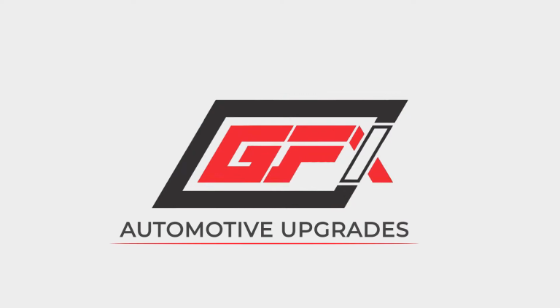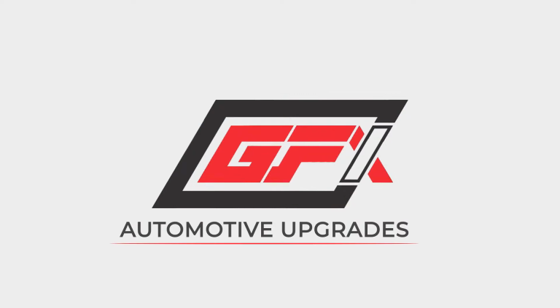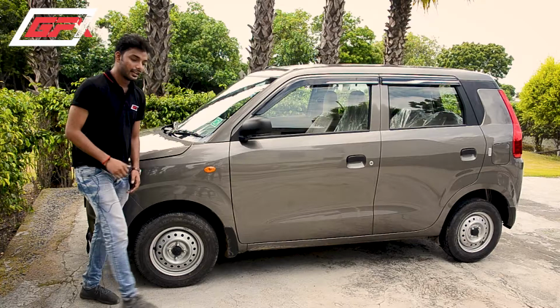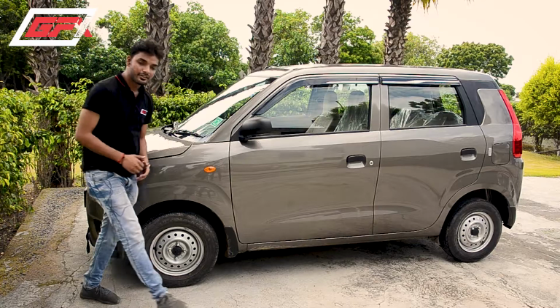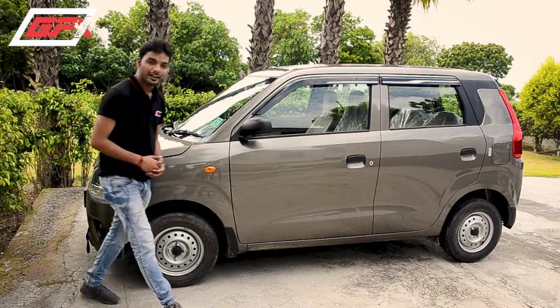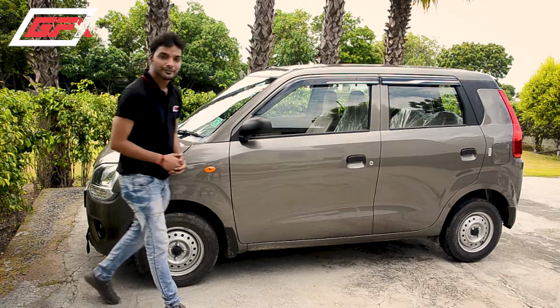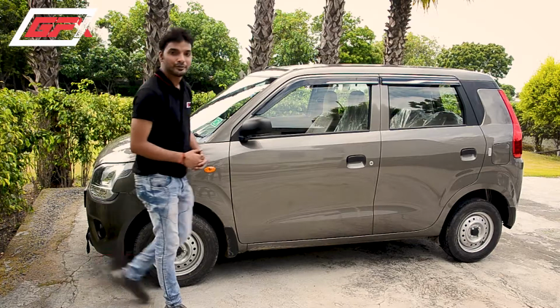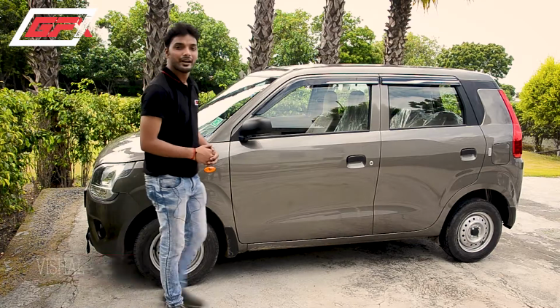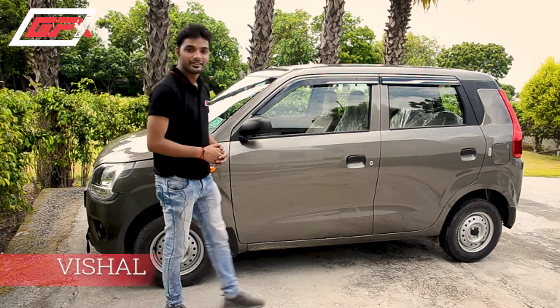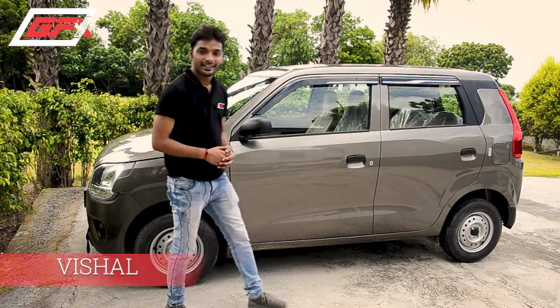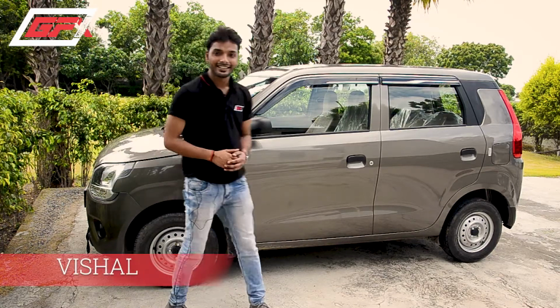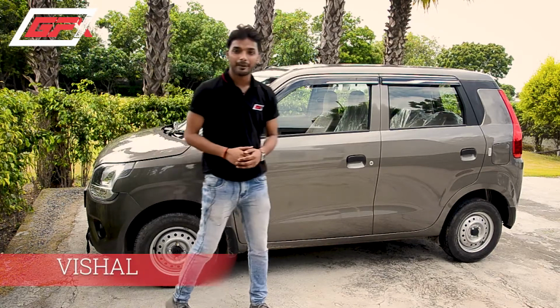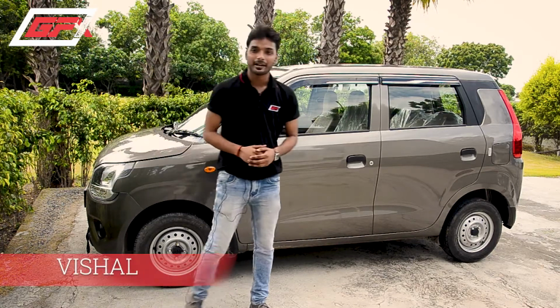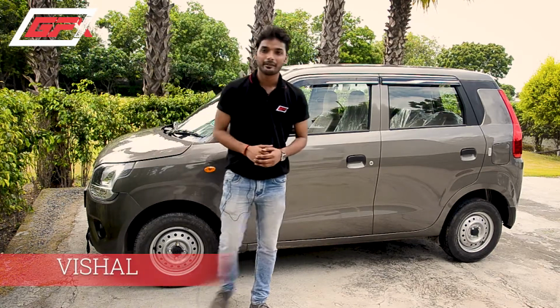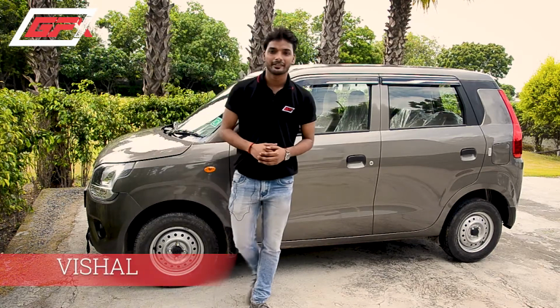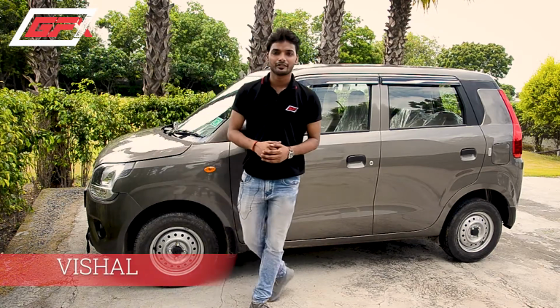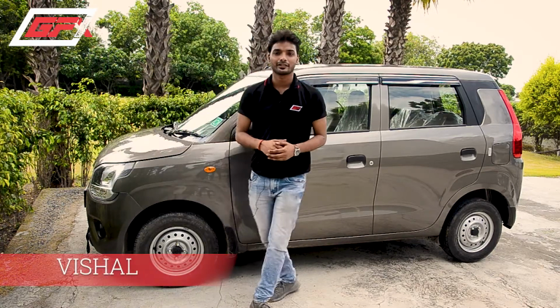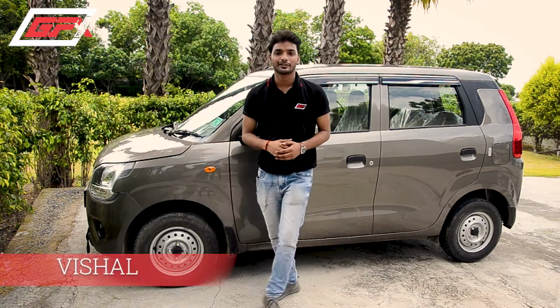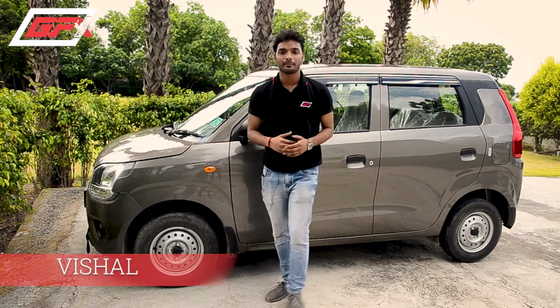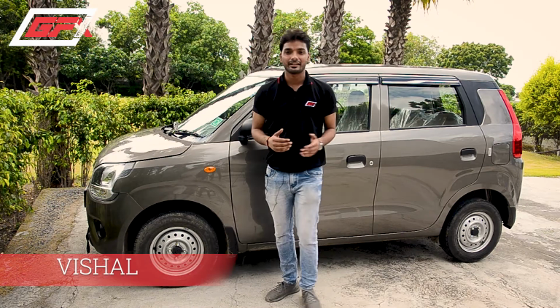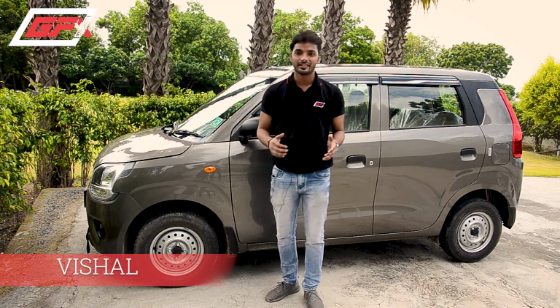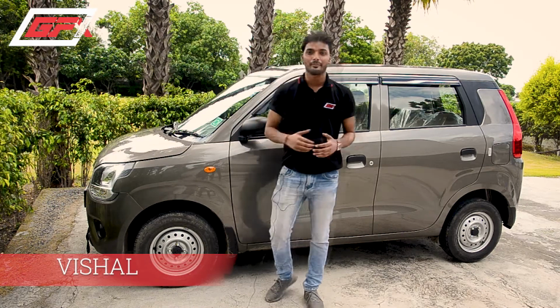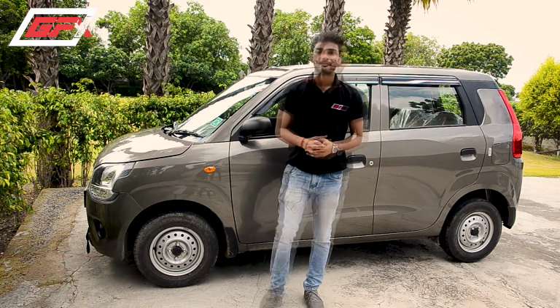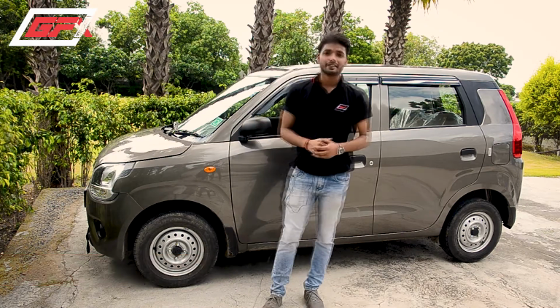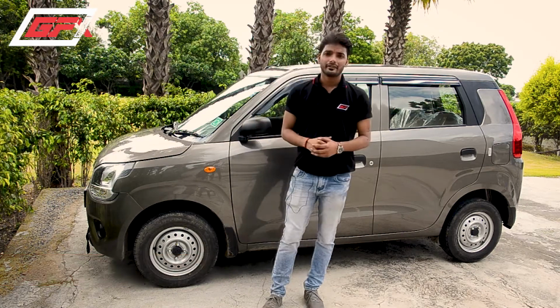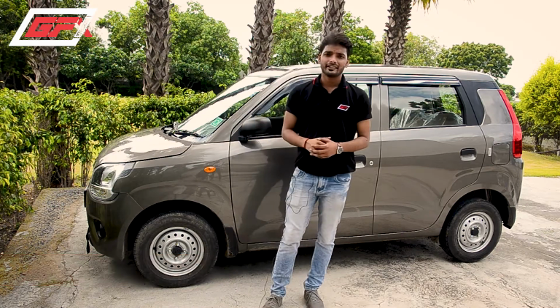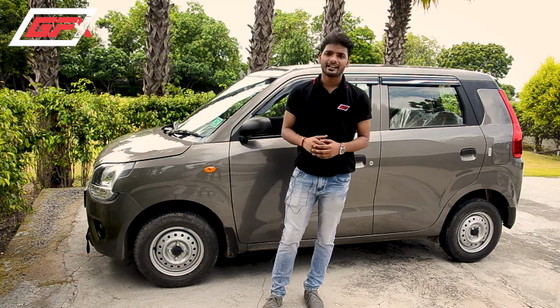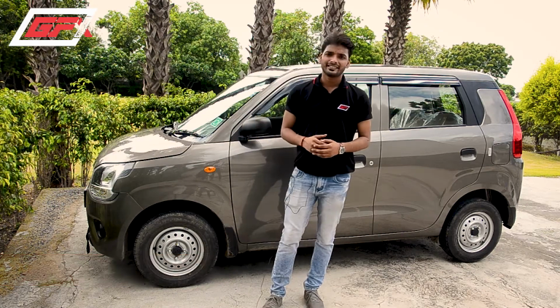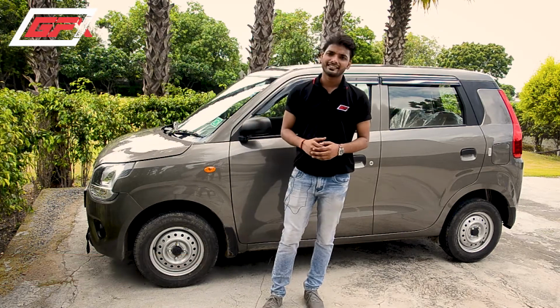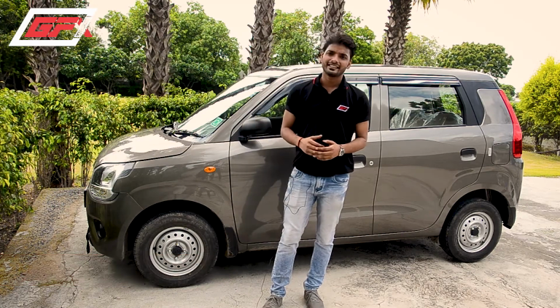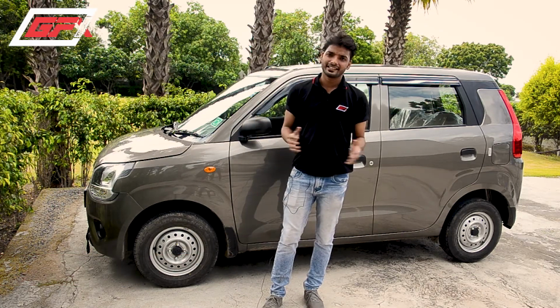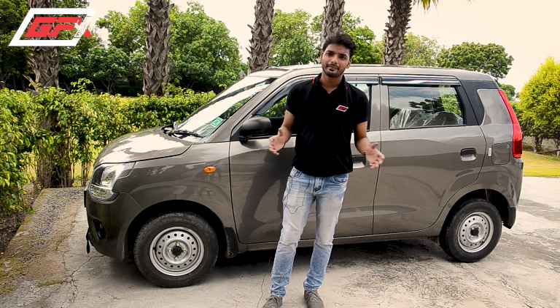Hello friends, I am Vishal Agariri and I will talk to you again on this channel. Today, we are going to talk about JFS Car Assists in this segment.